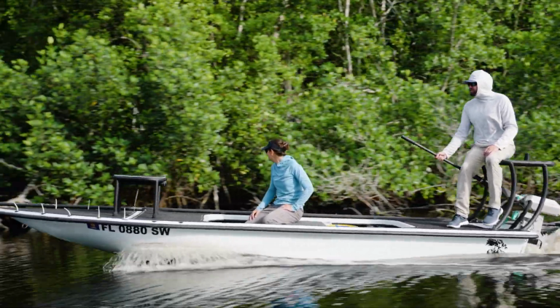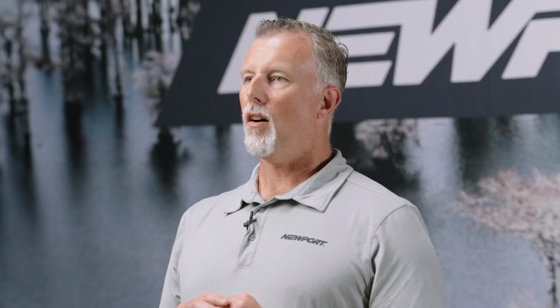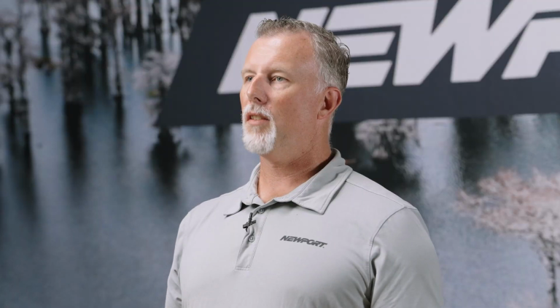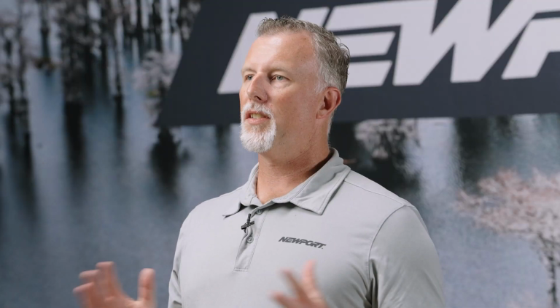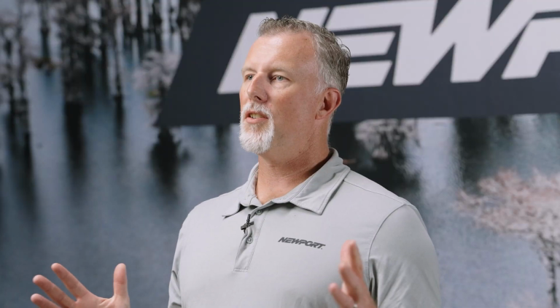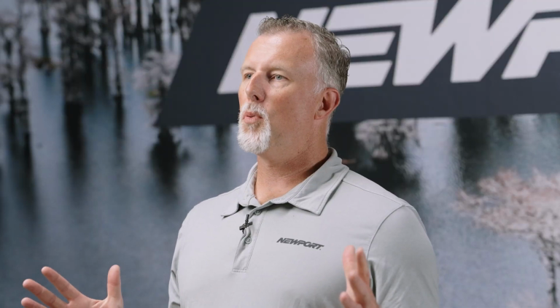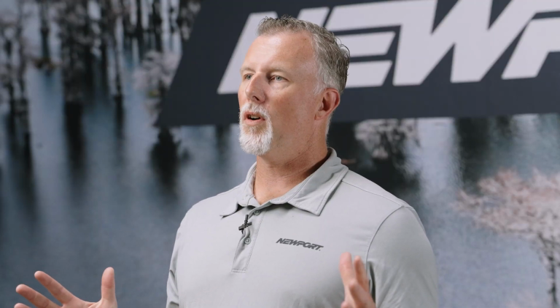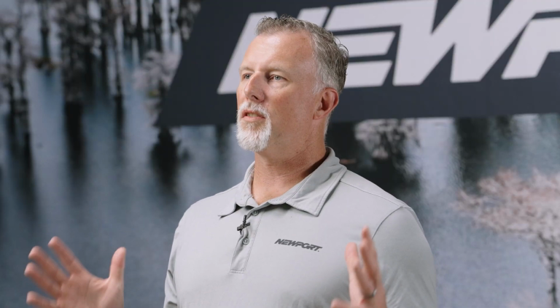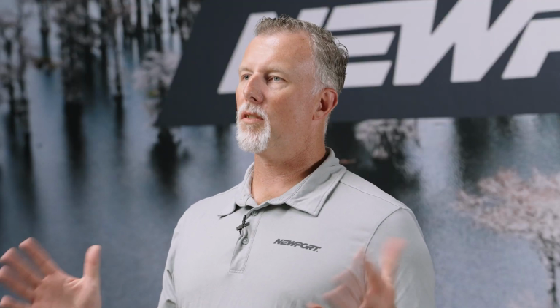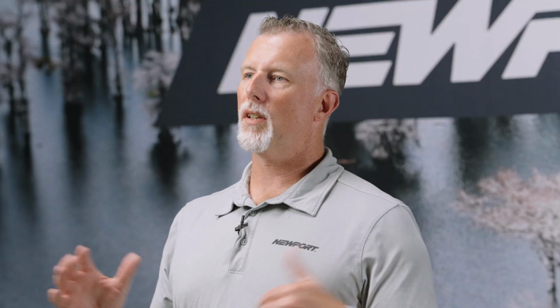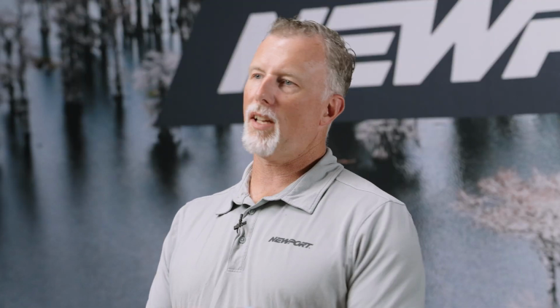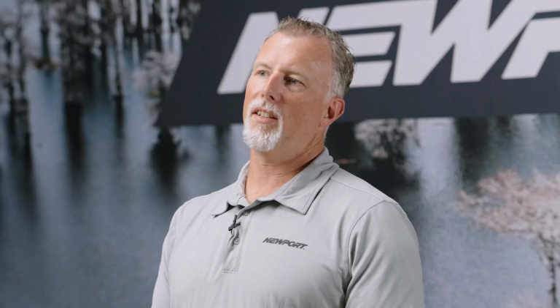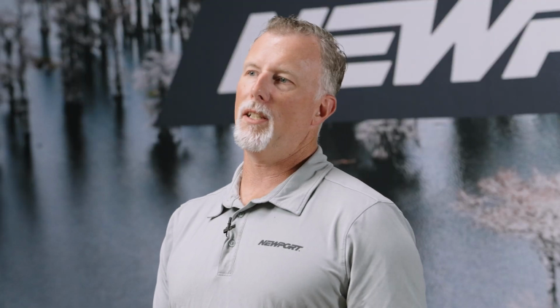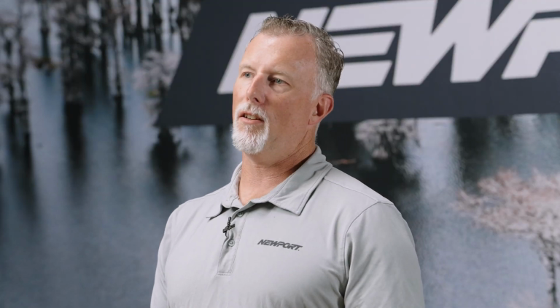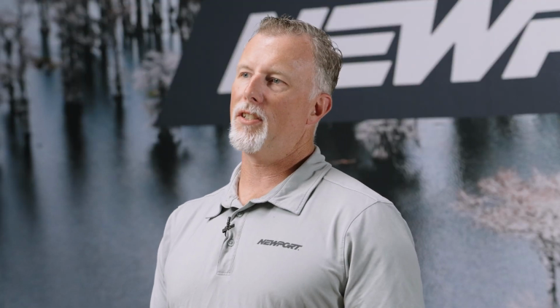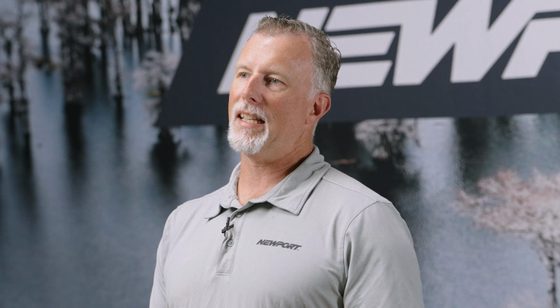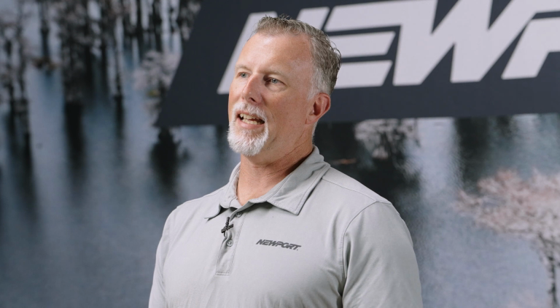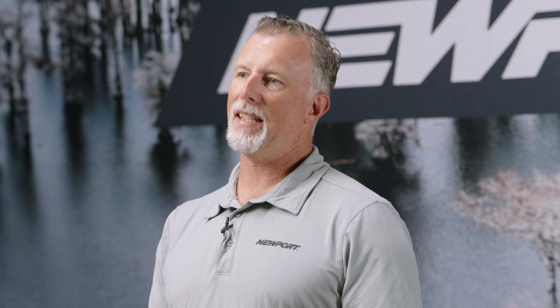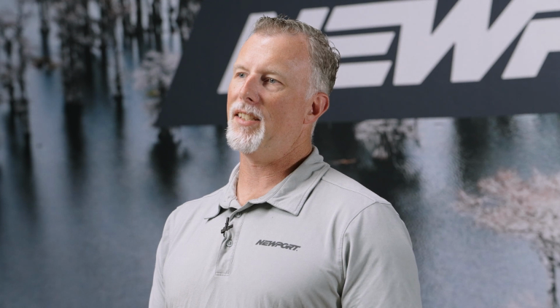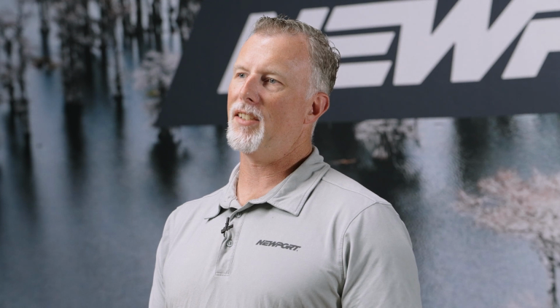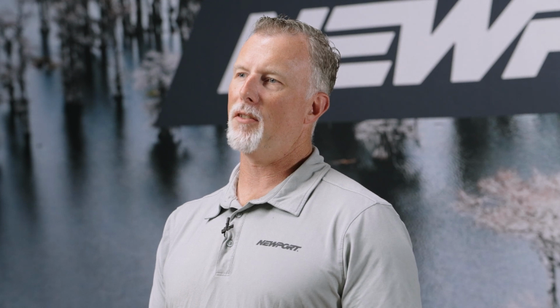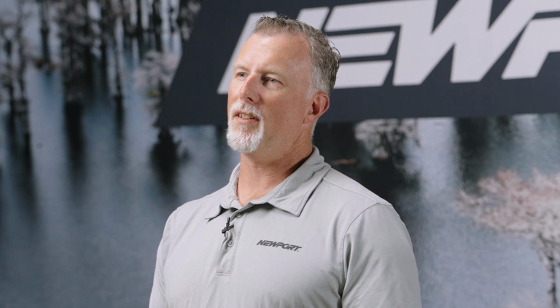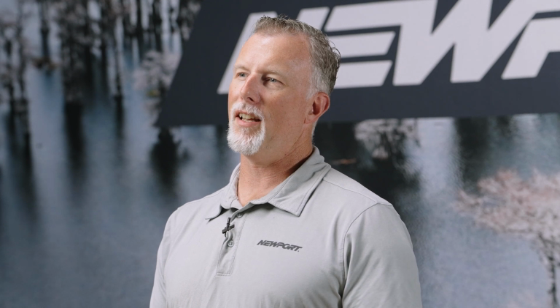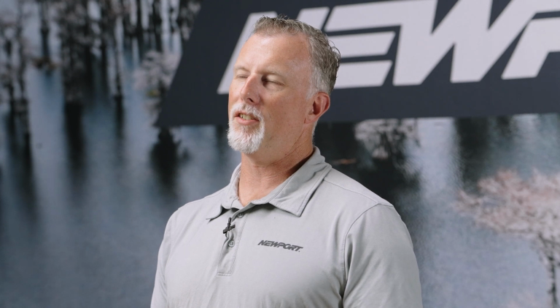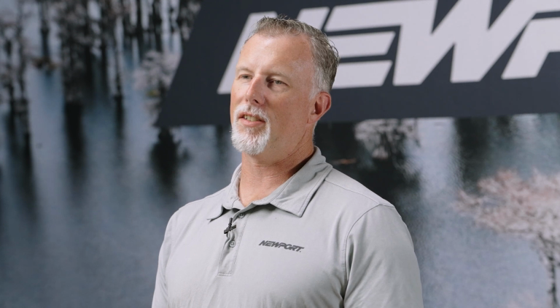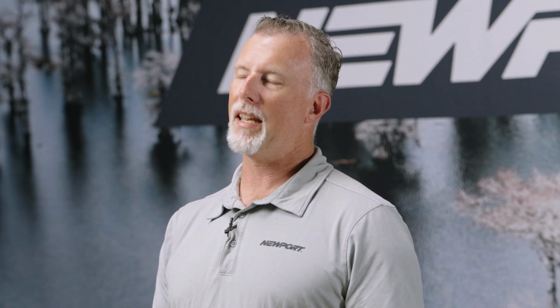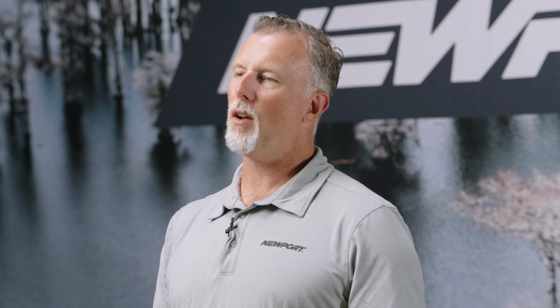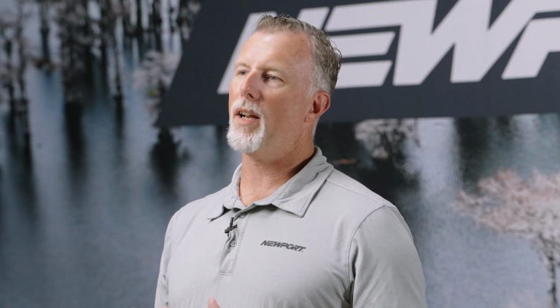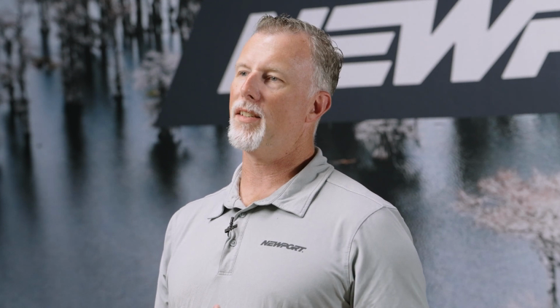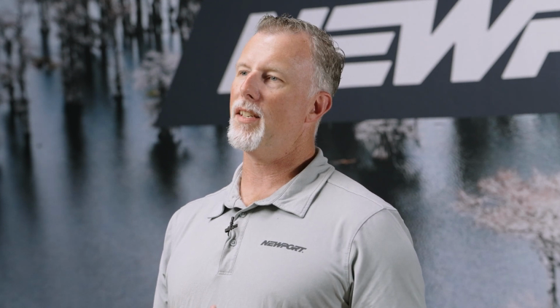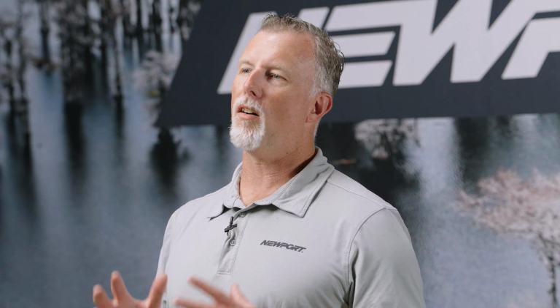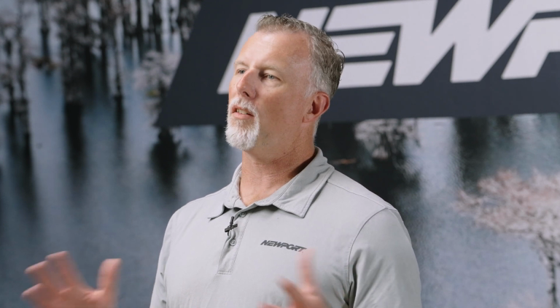All of us at Newport are so excited to be launching the NT600 and just can't wait to see all the applications for this new motor.